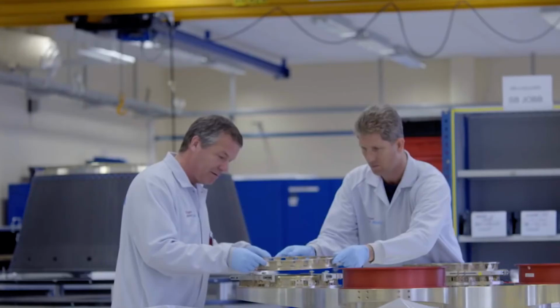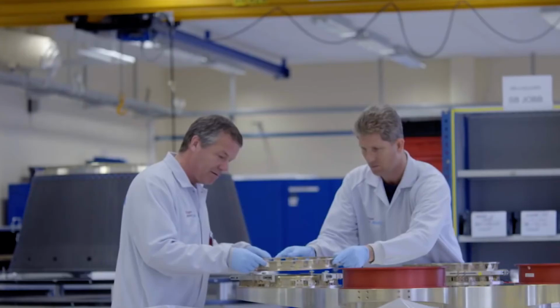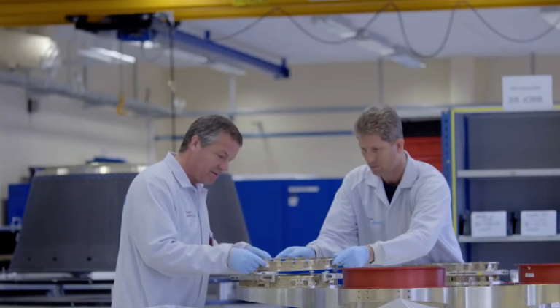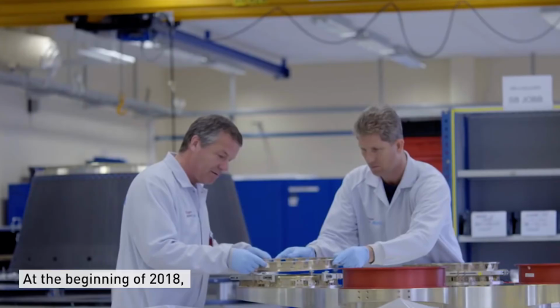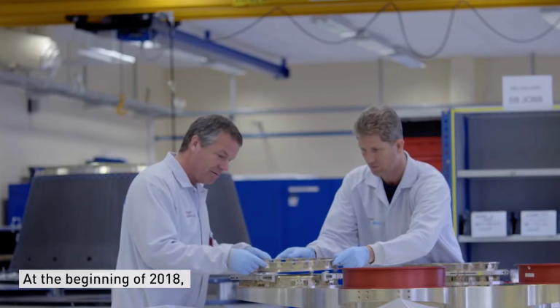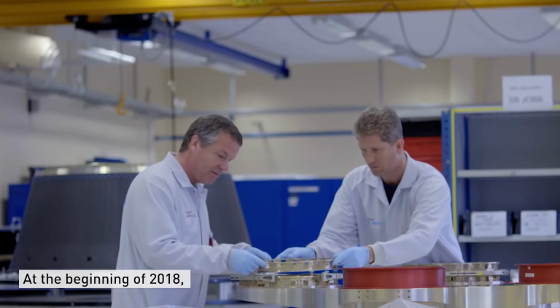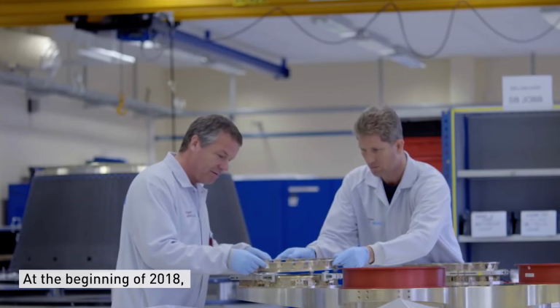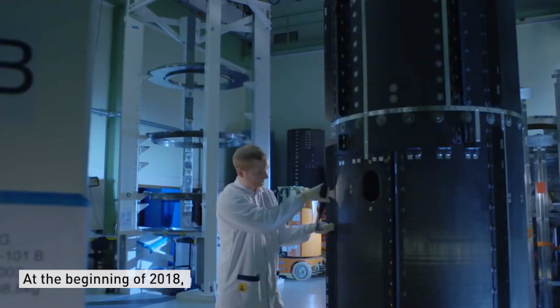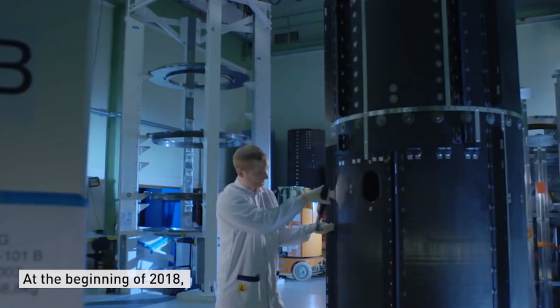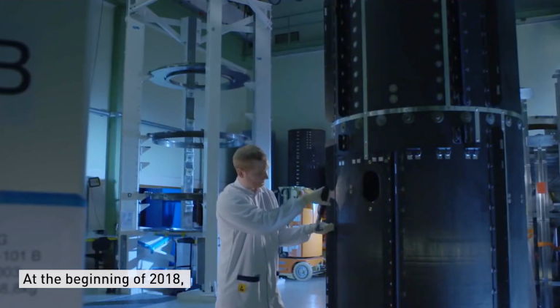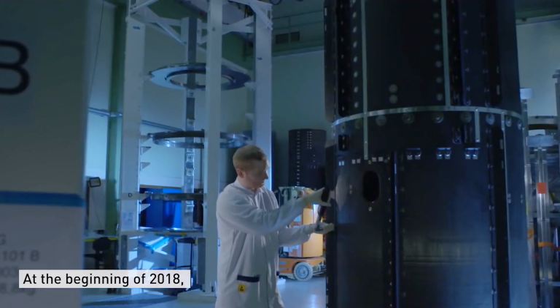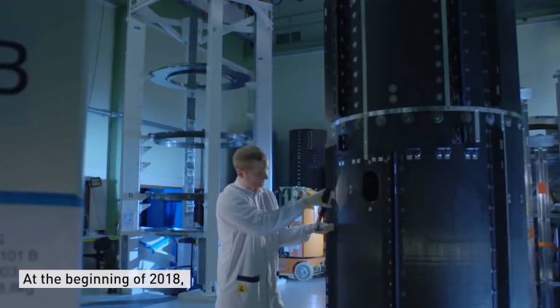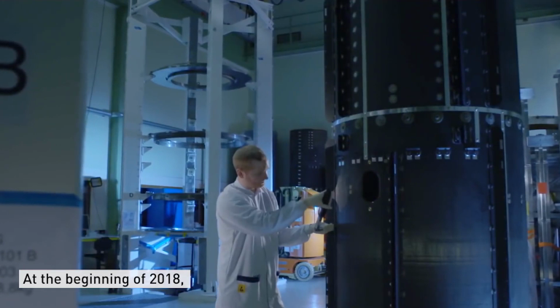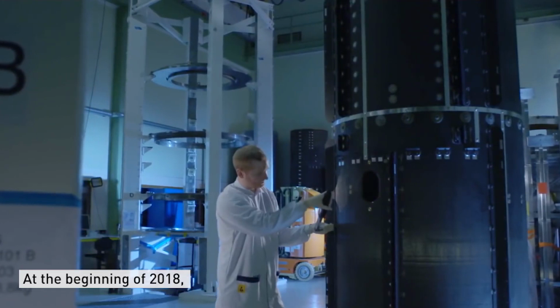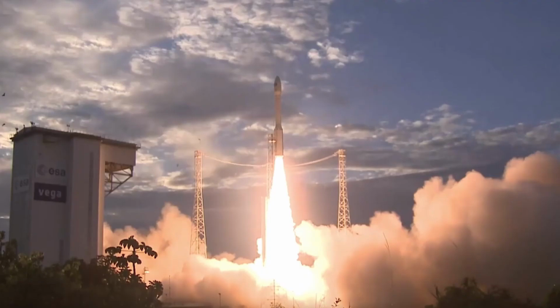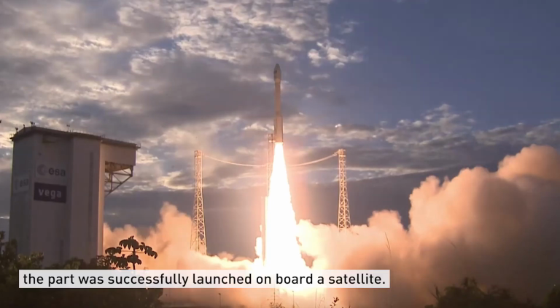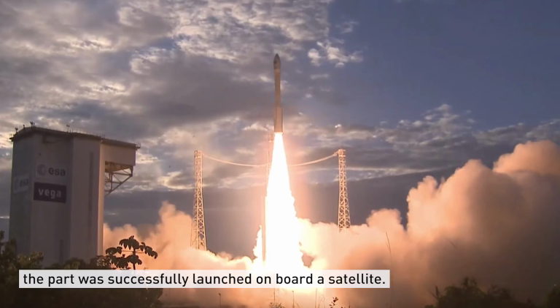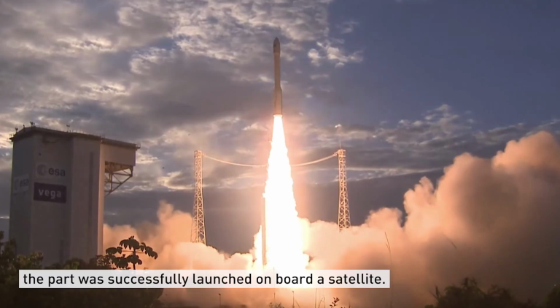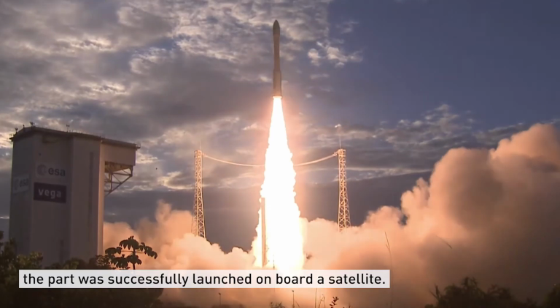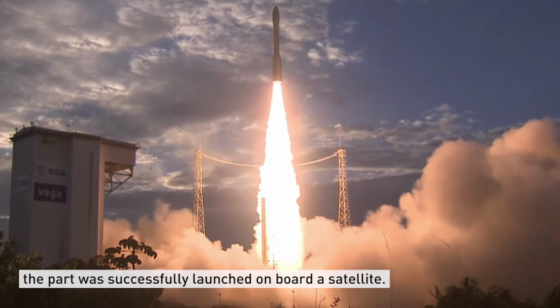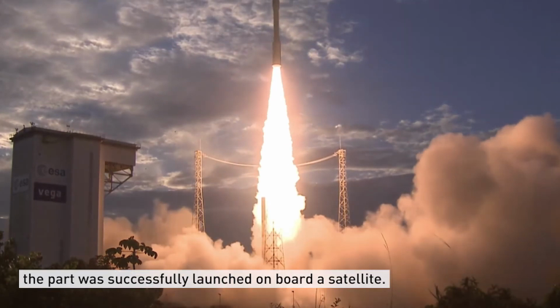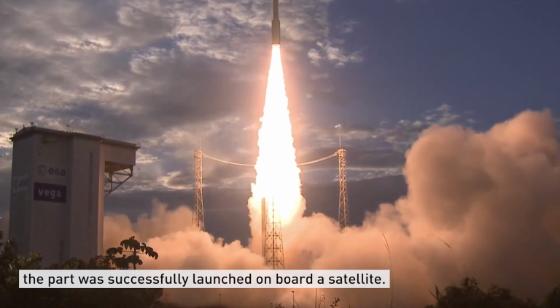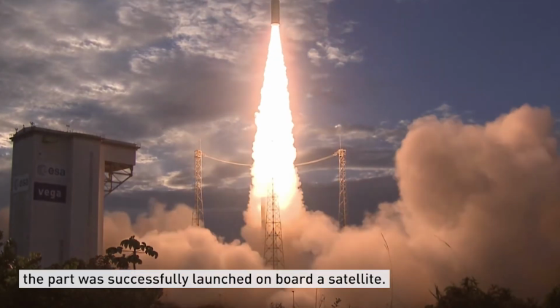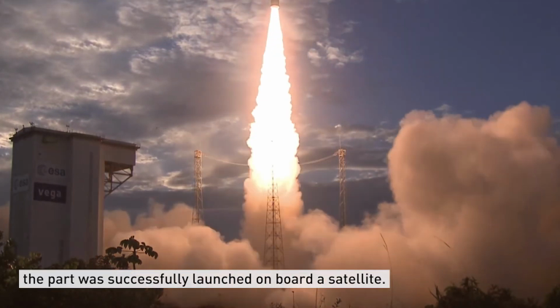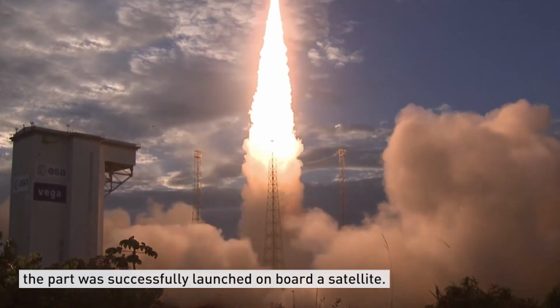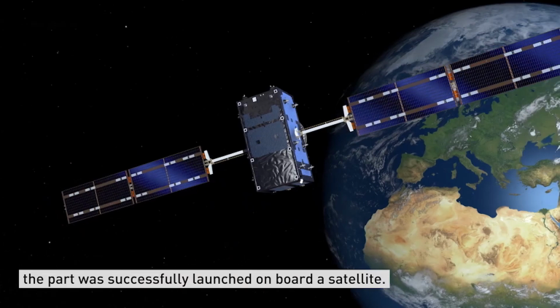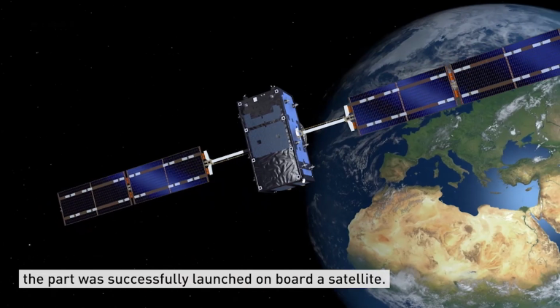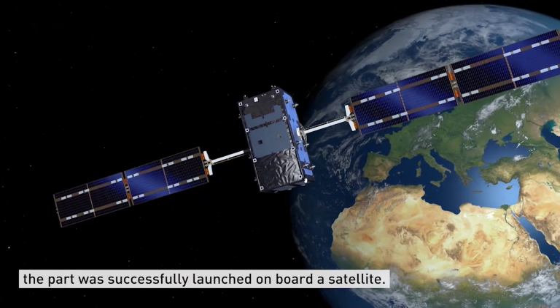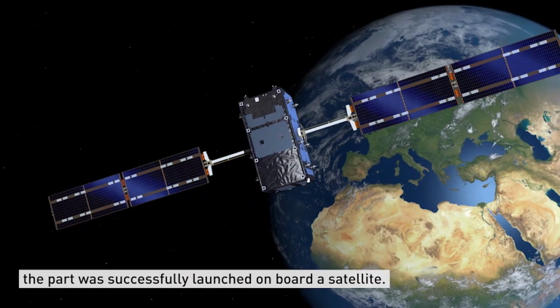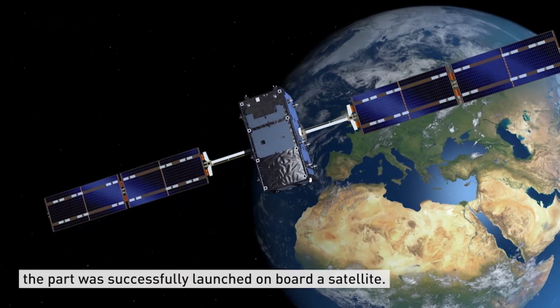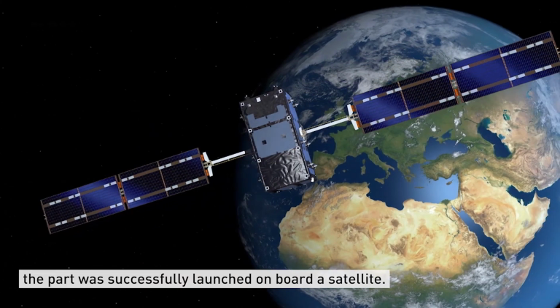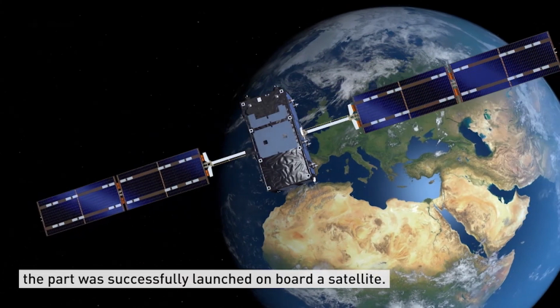At the beginning of 2018 the part has been successfully launched aboard a satellite. This is our first additively manufactured part in space.